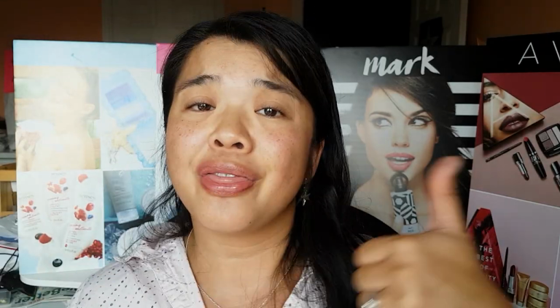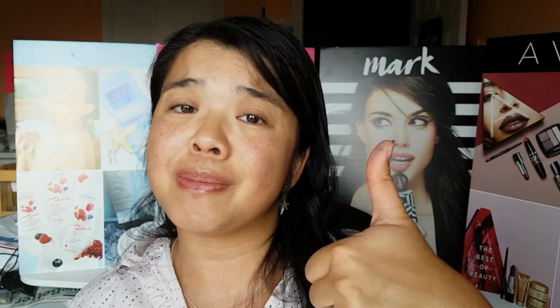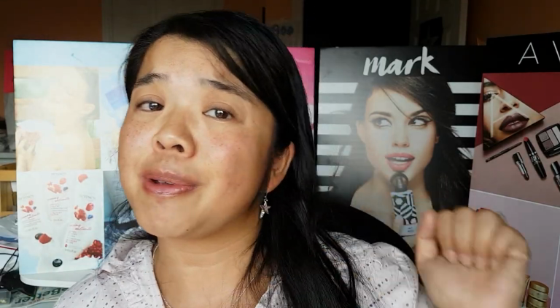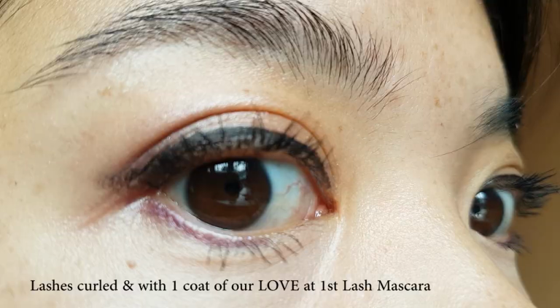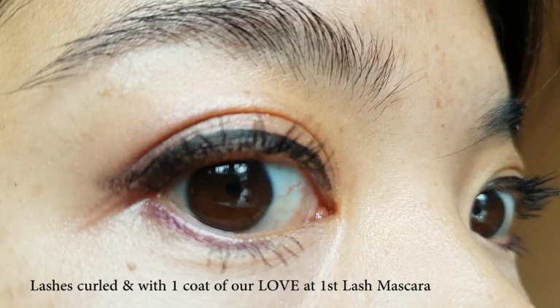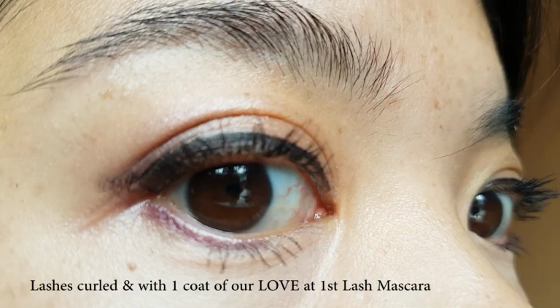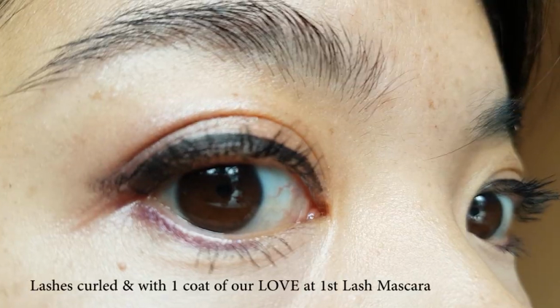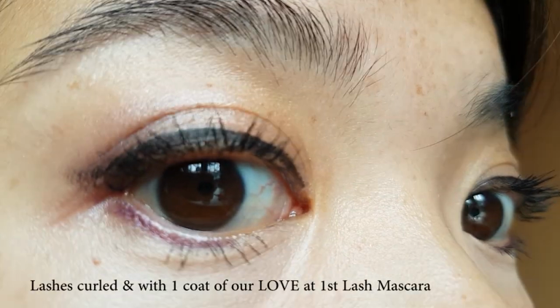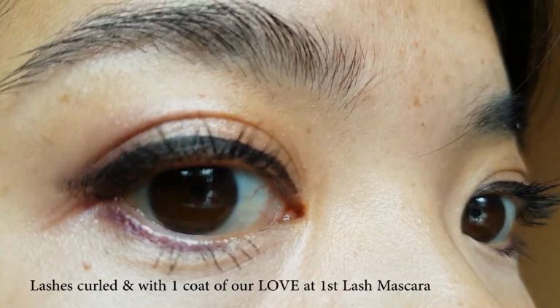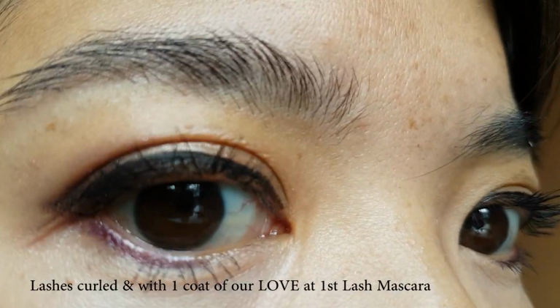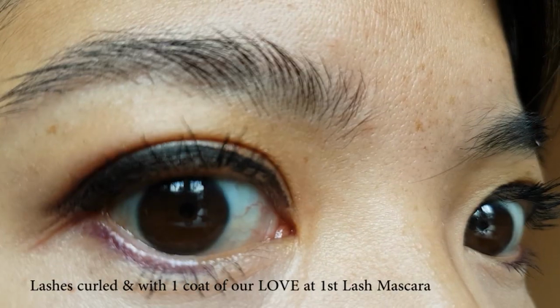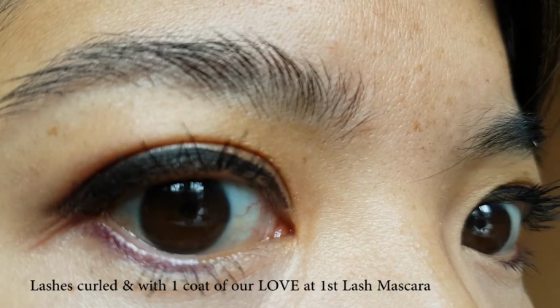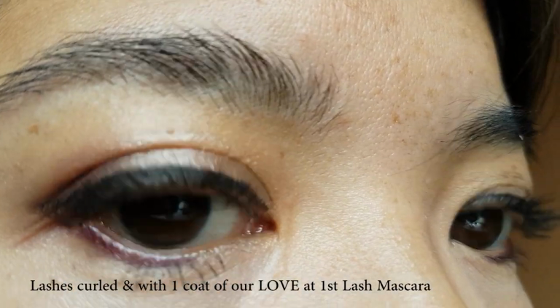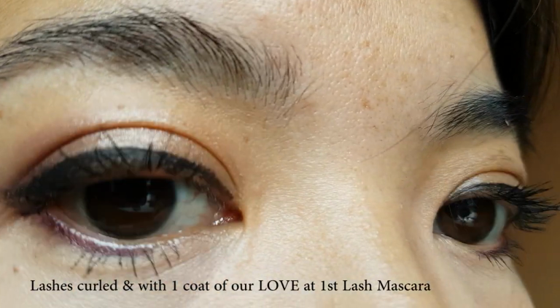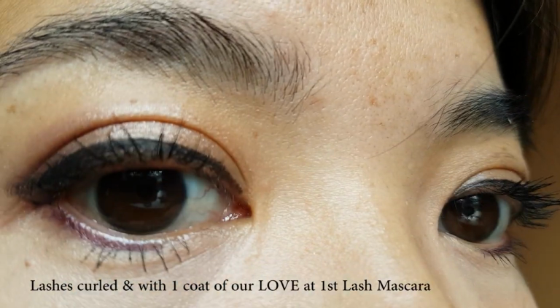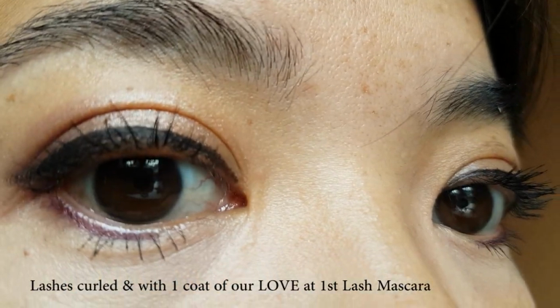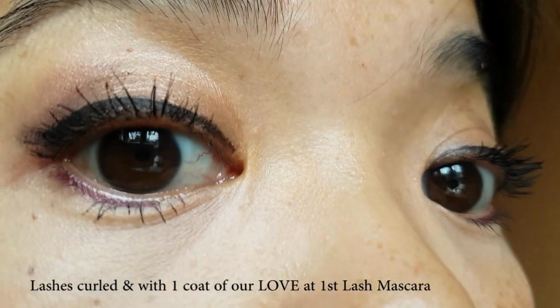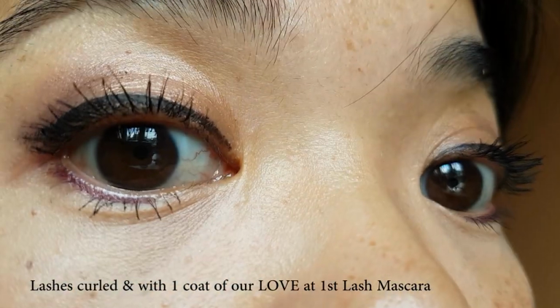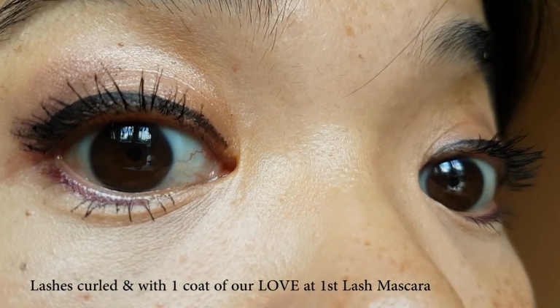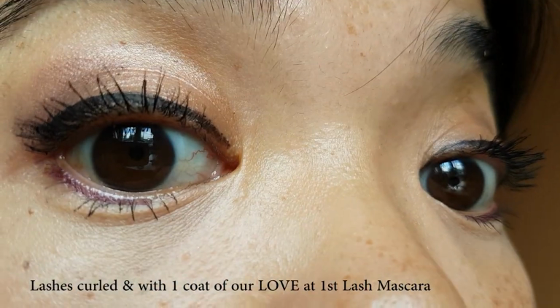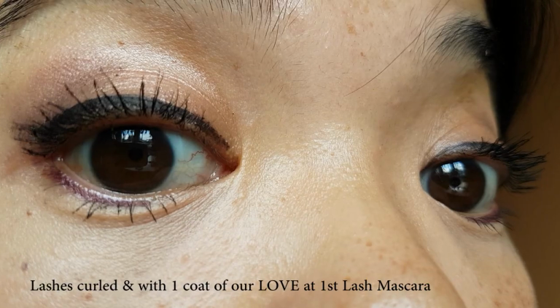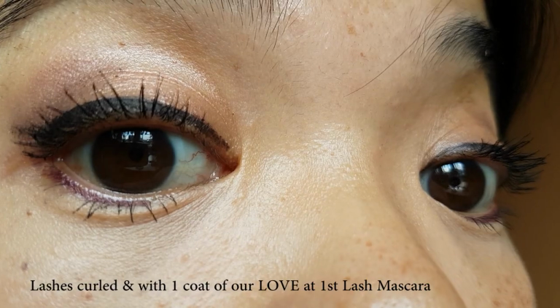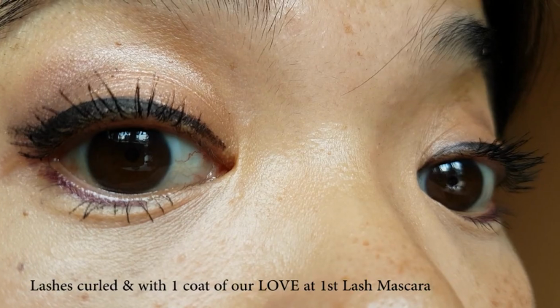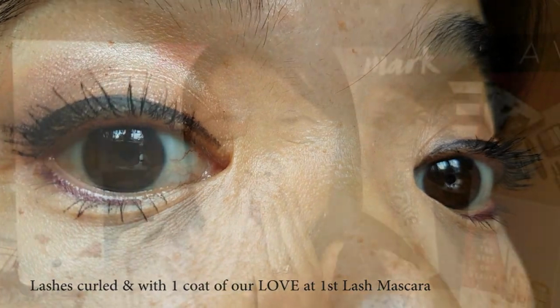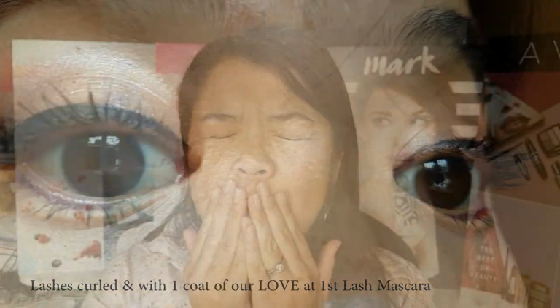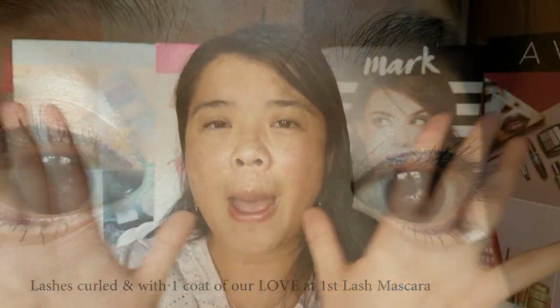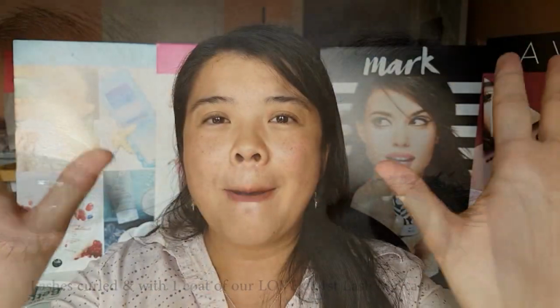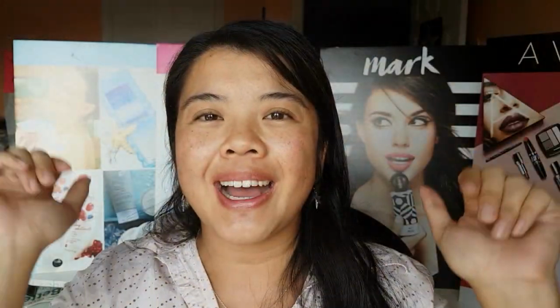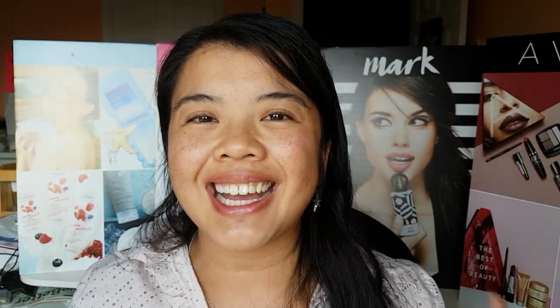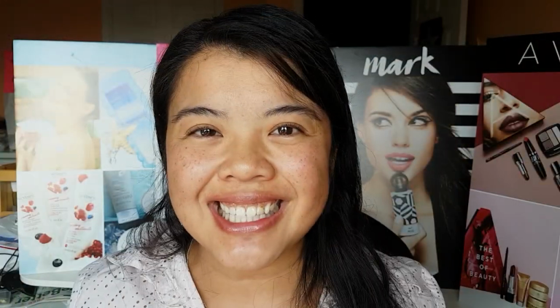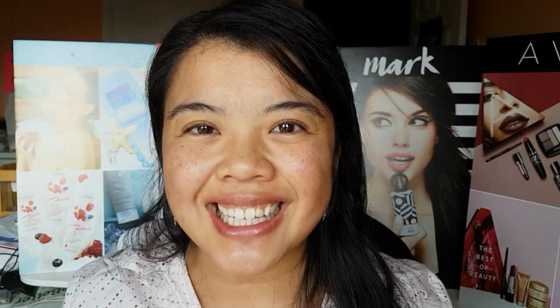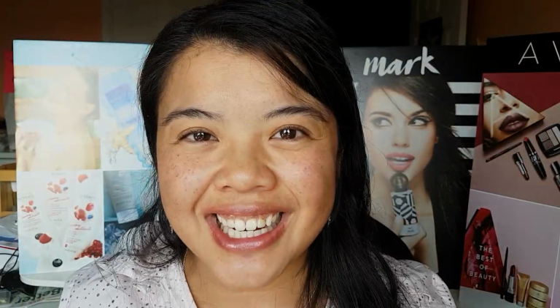Thumbs up if you enjoyed this video and you do notice a difference in my lashes. Until next time — bye guys, see you later!